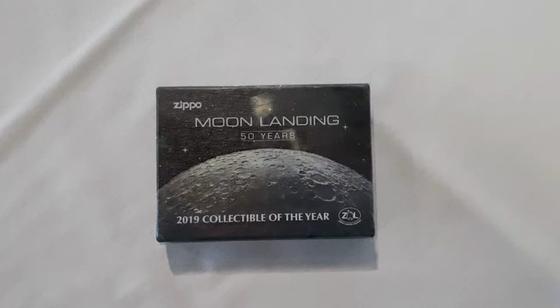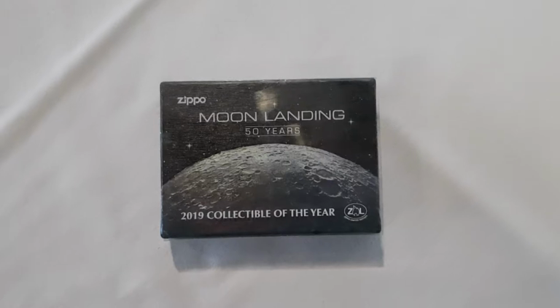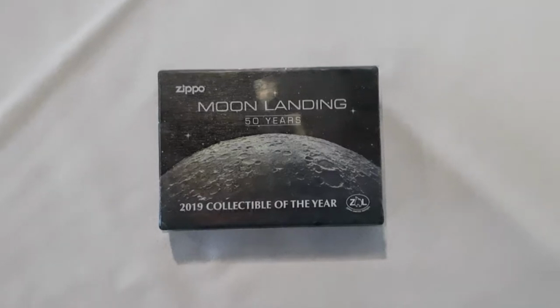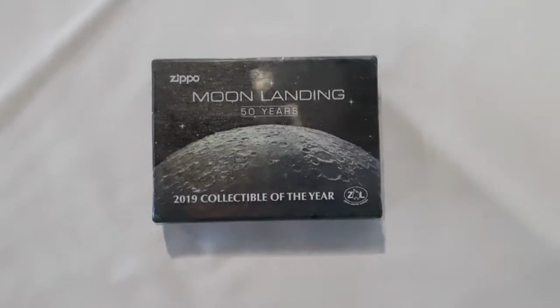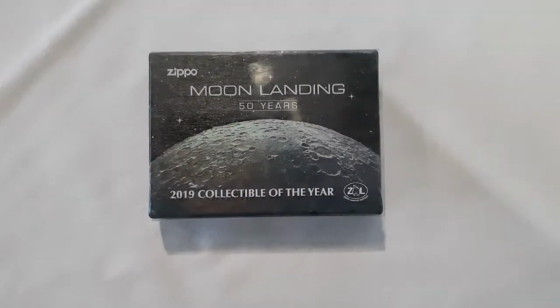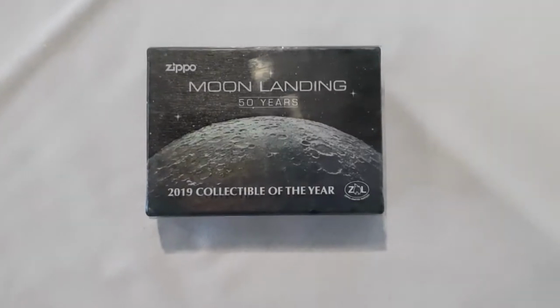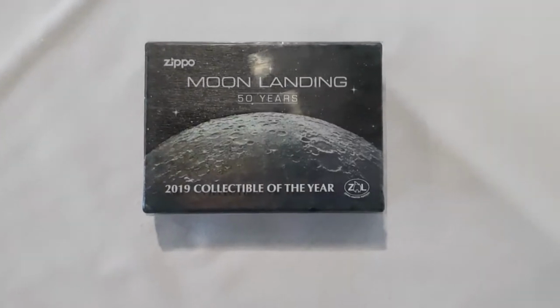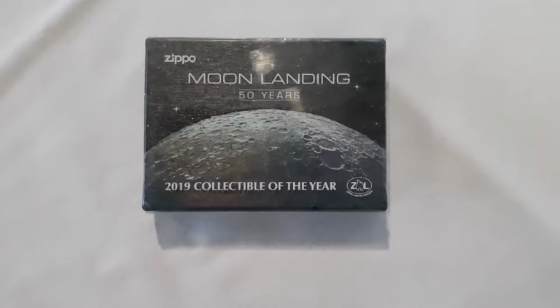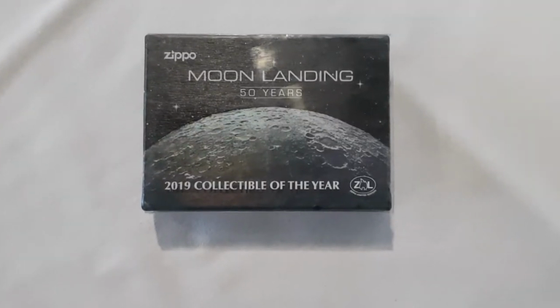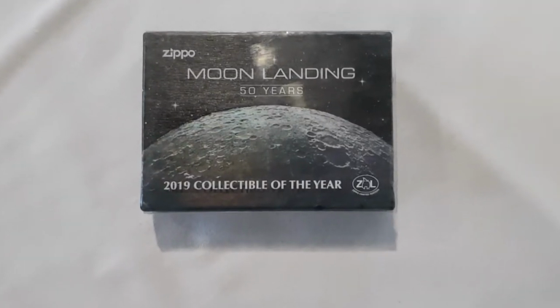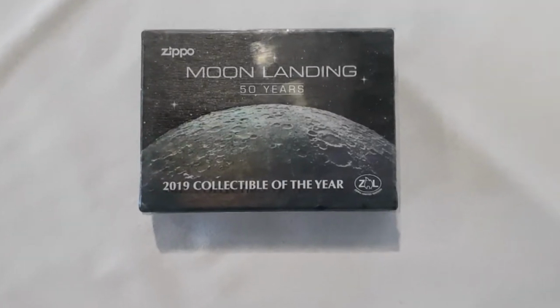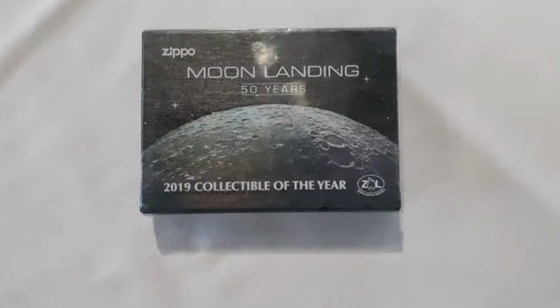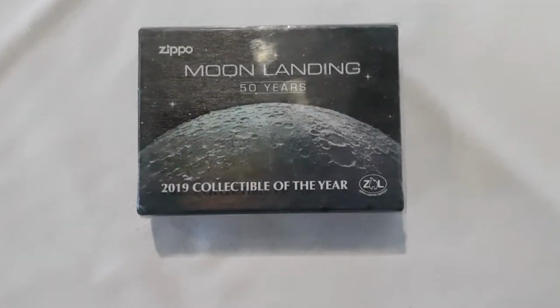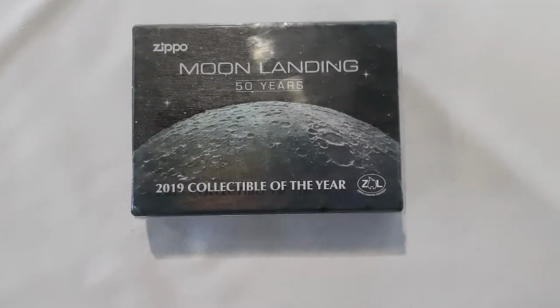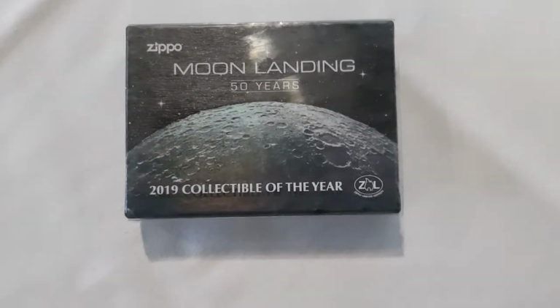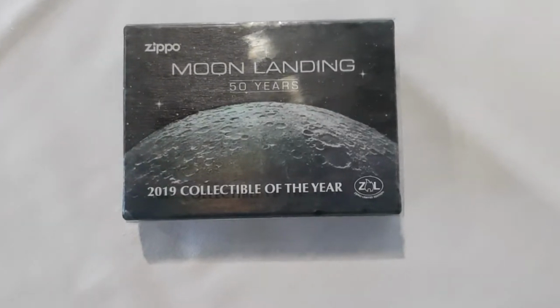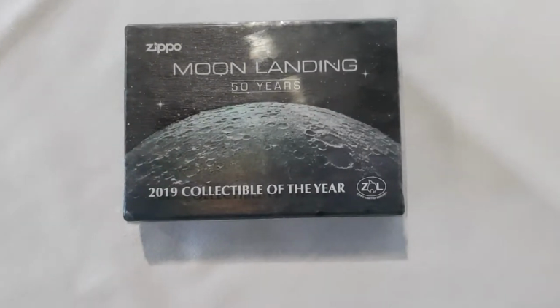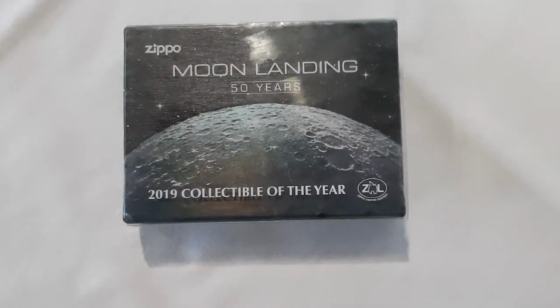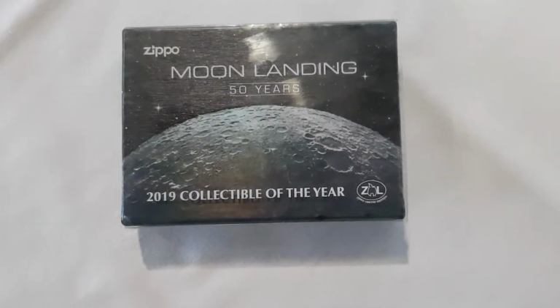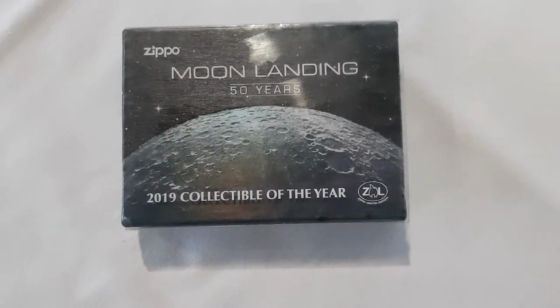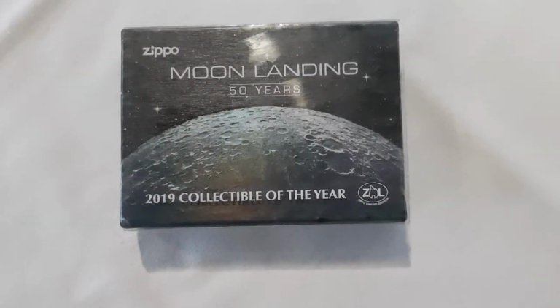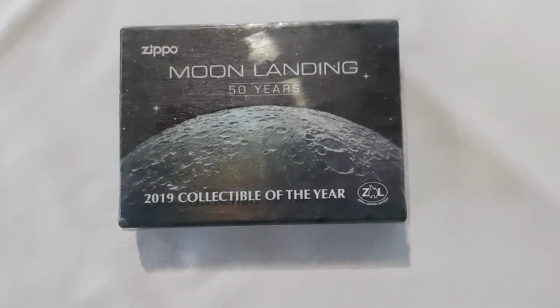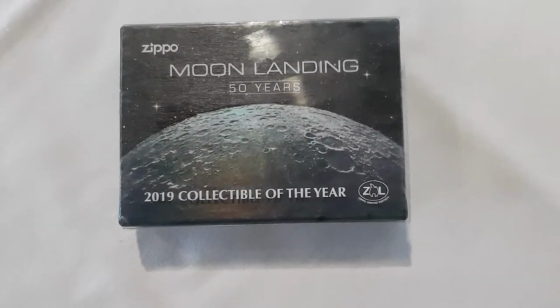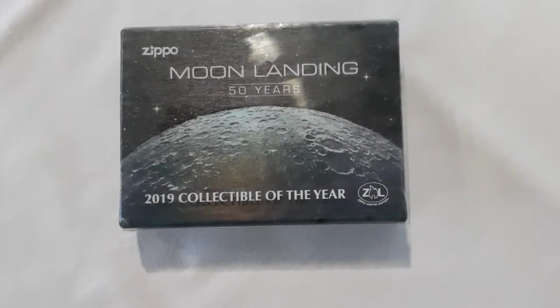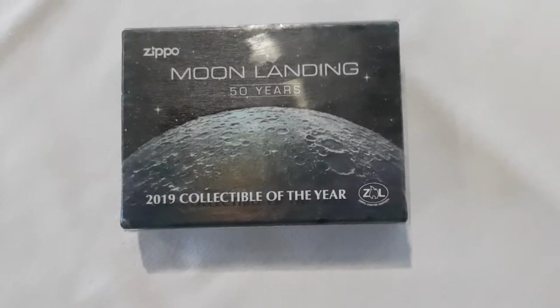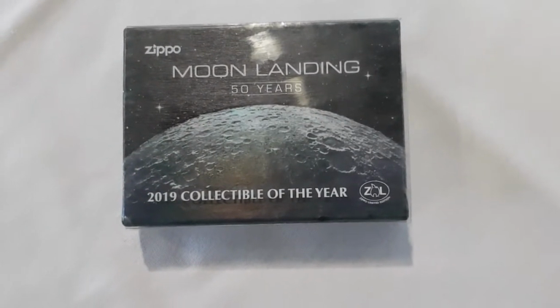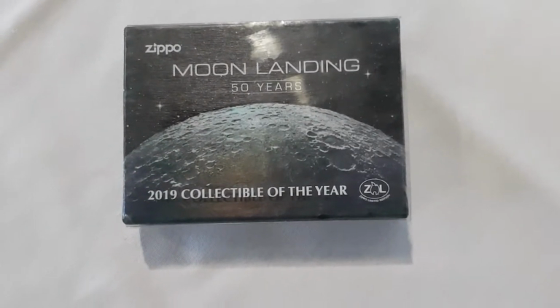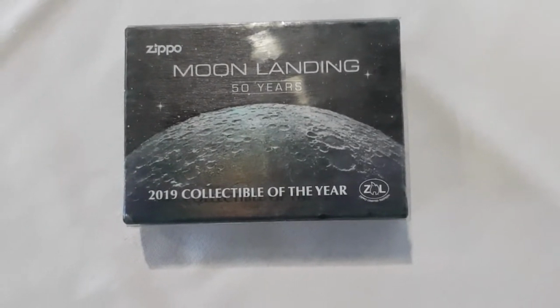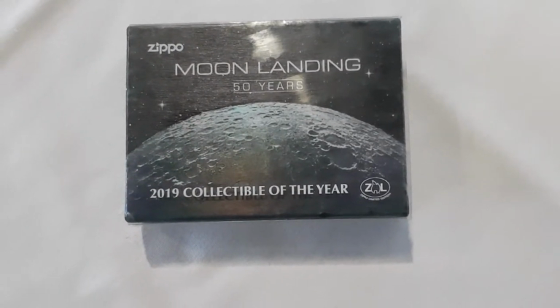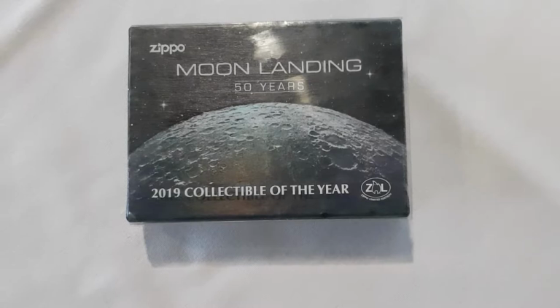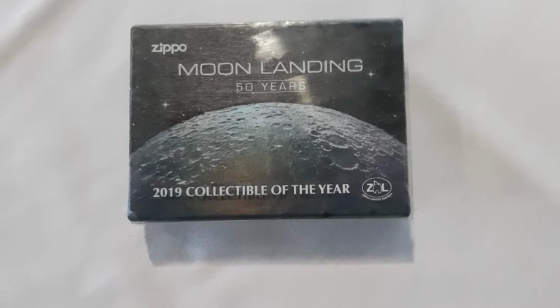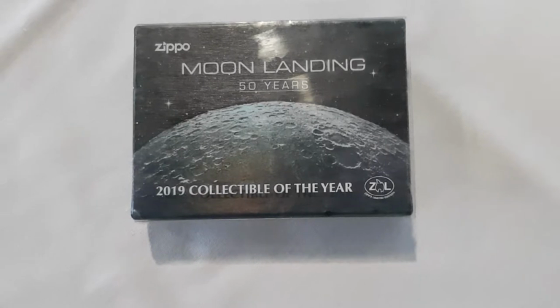Welcome to my review of the Zippo Moon Landing 2019 Collectible of the Year.